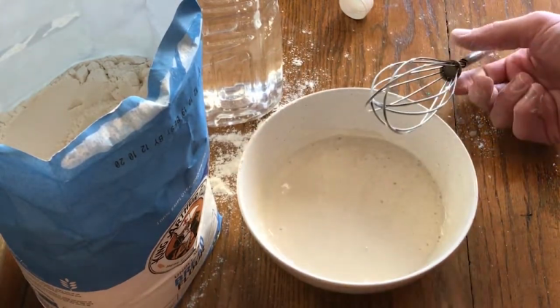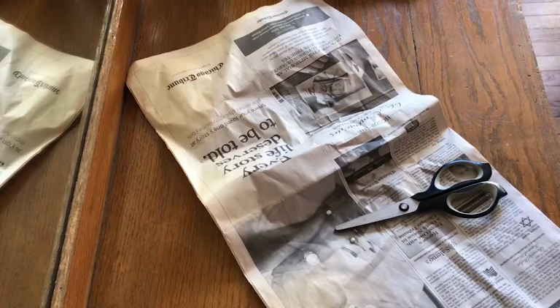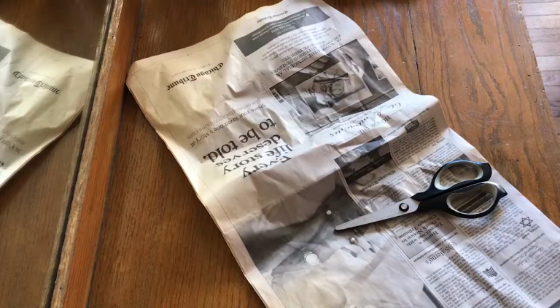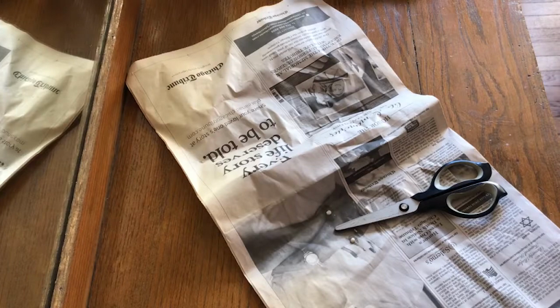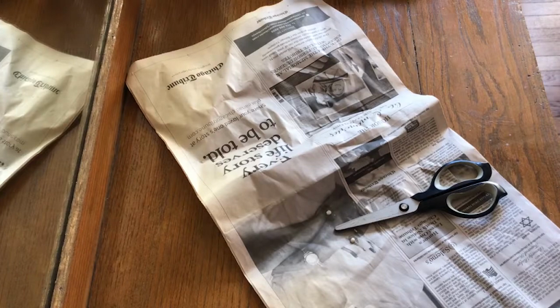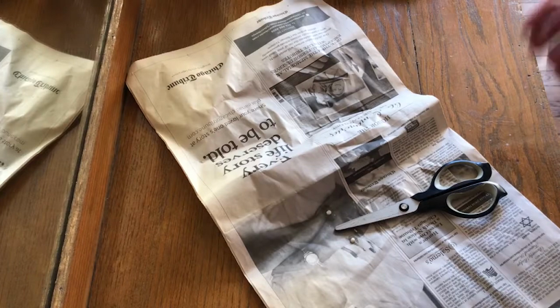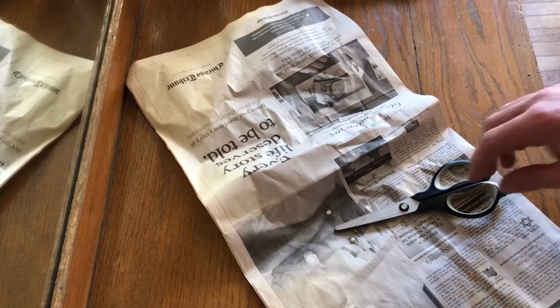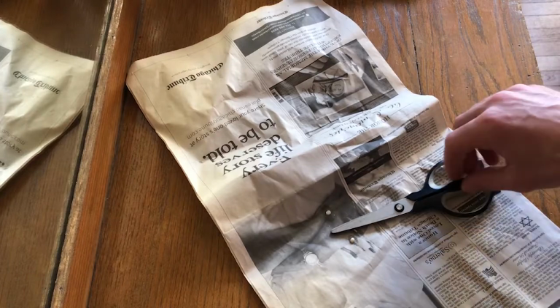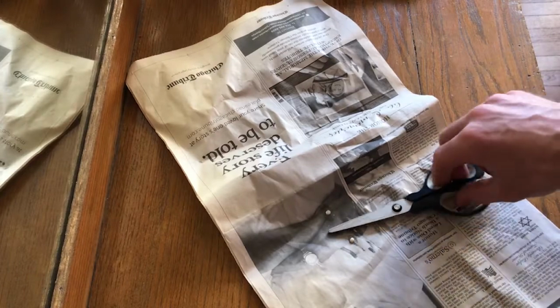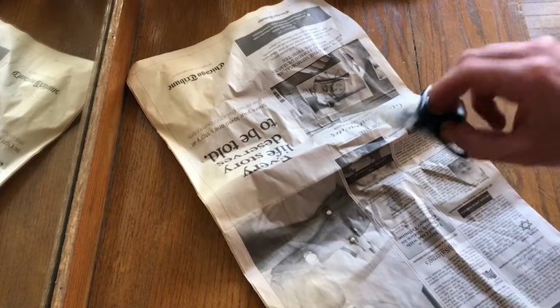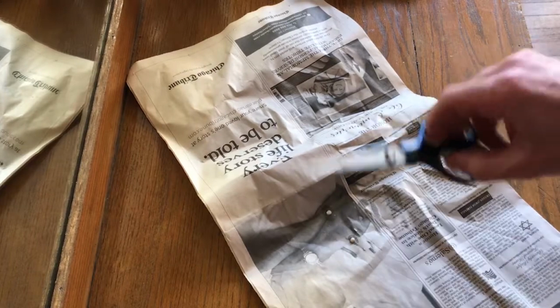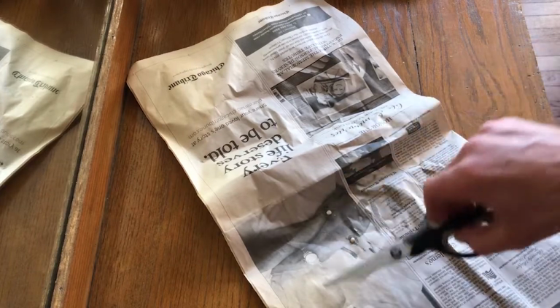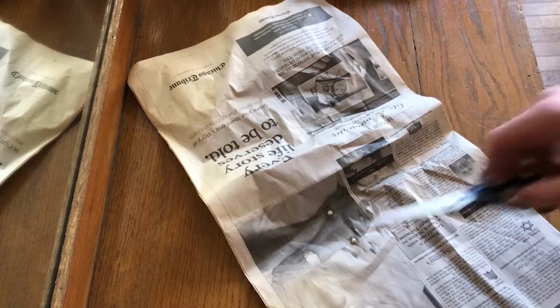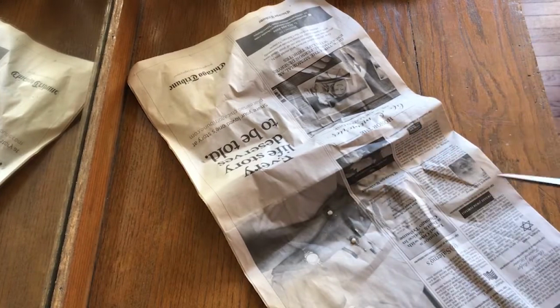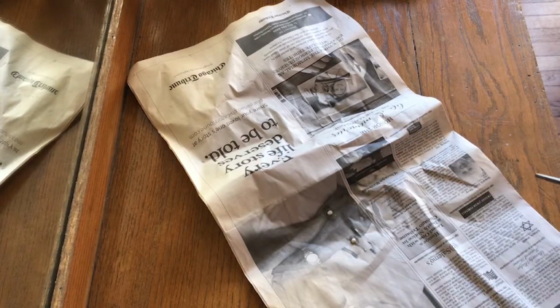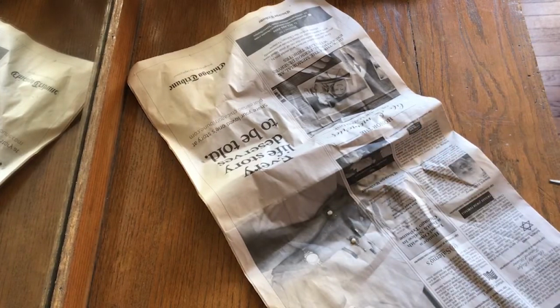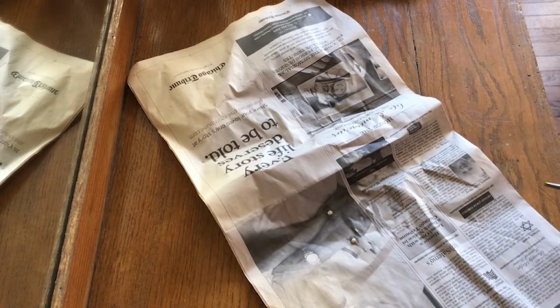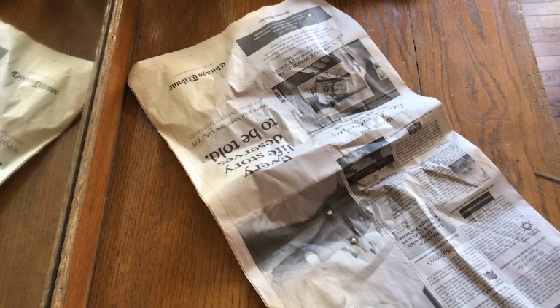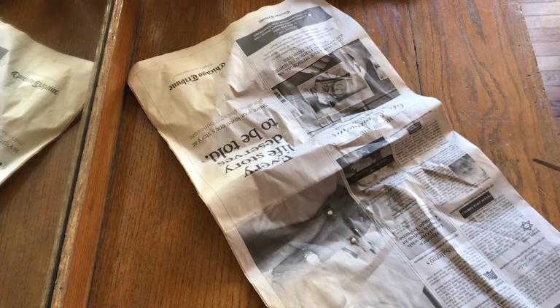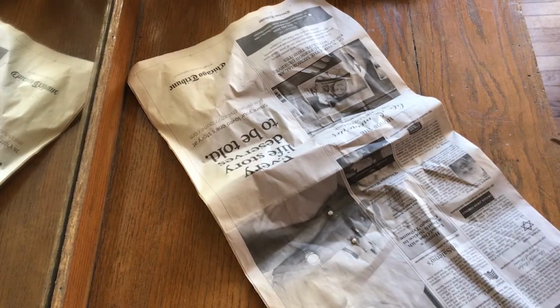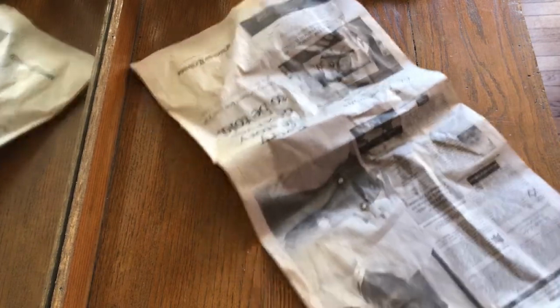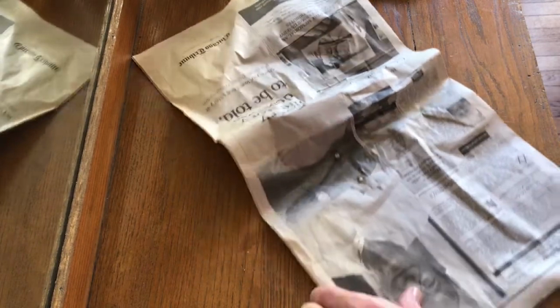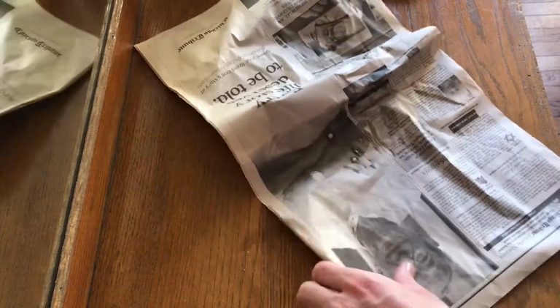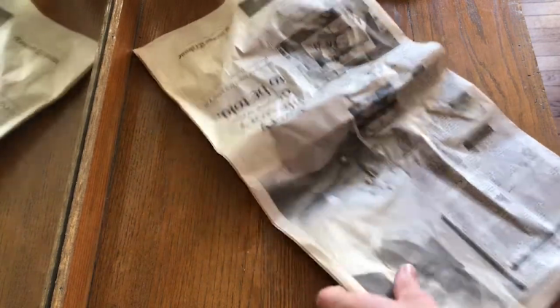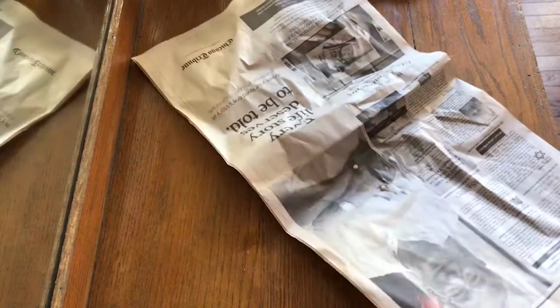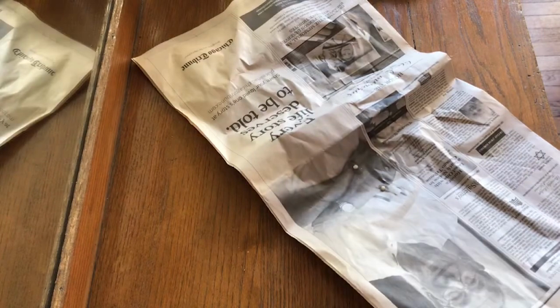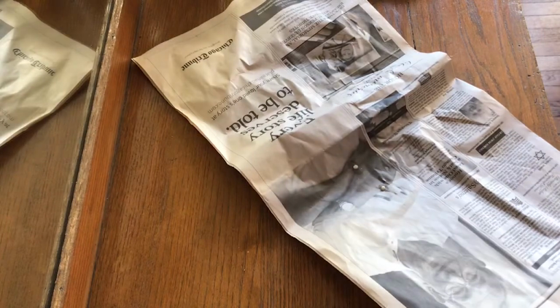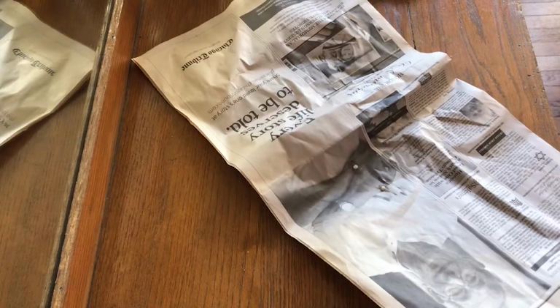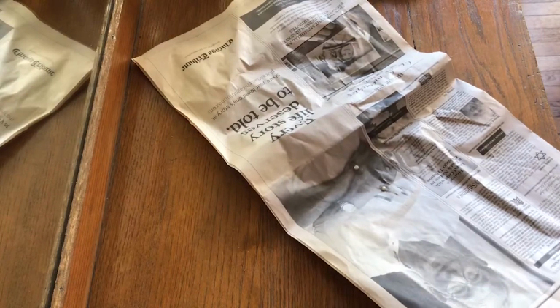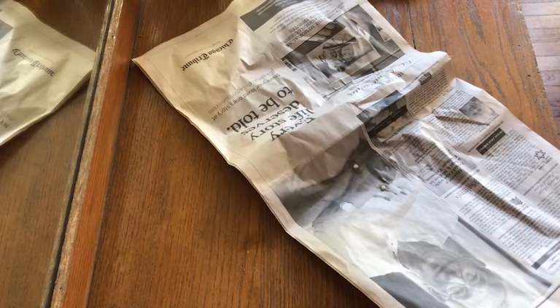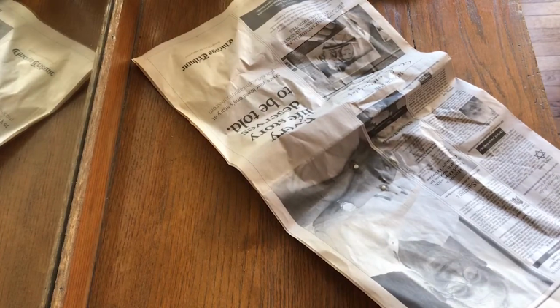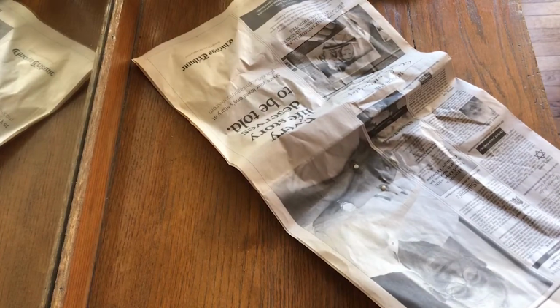For my next step I'm going to use scissors and cut the newspaper into one inch strips.